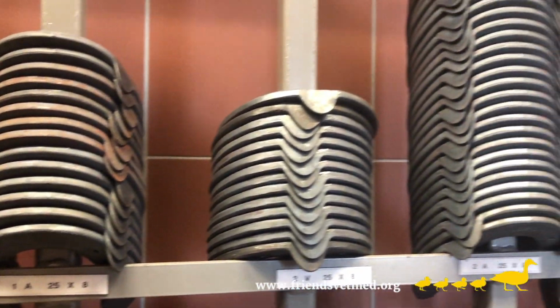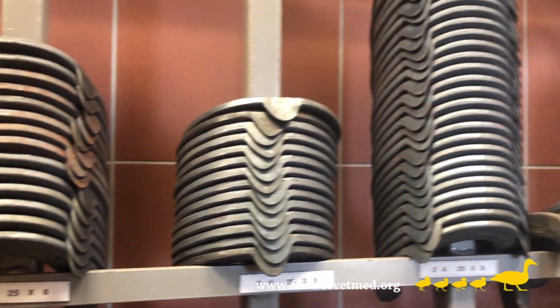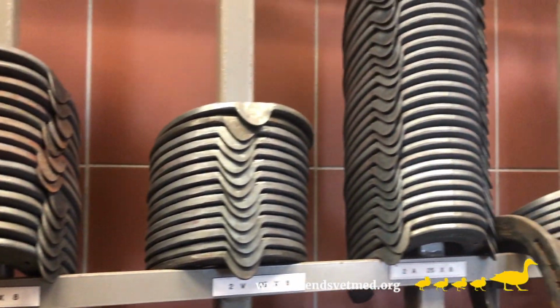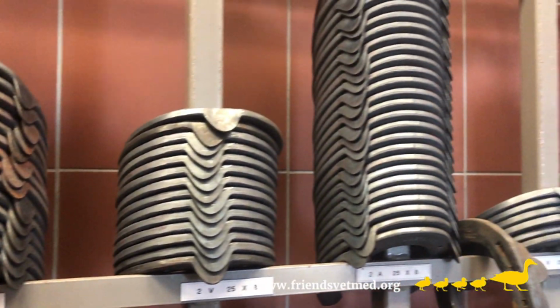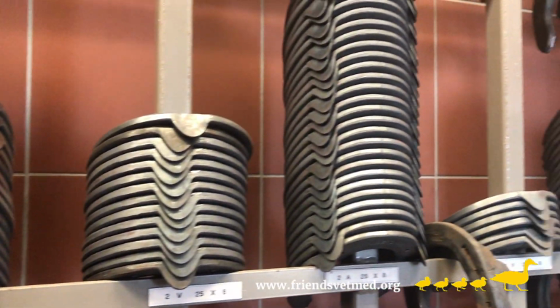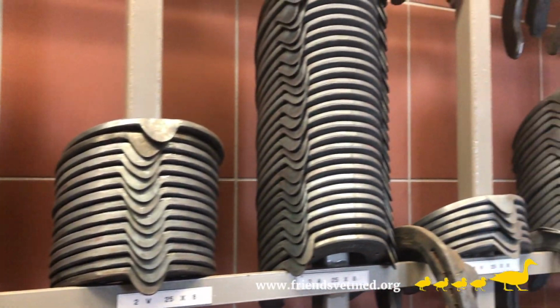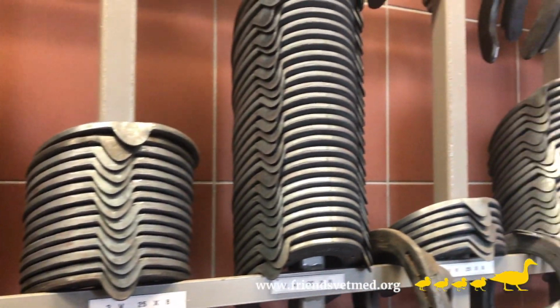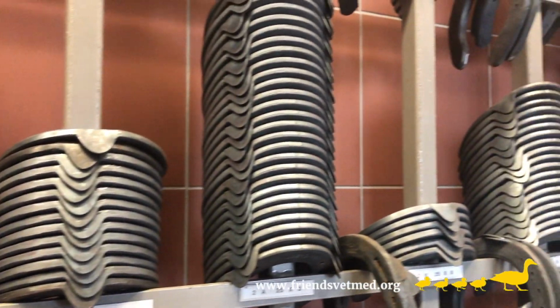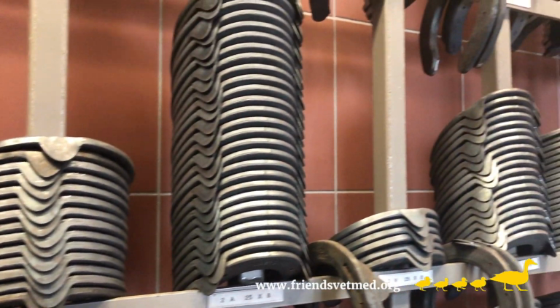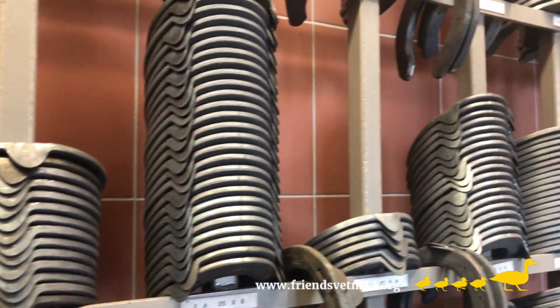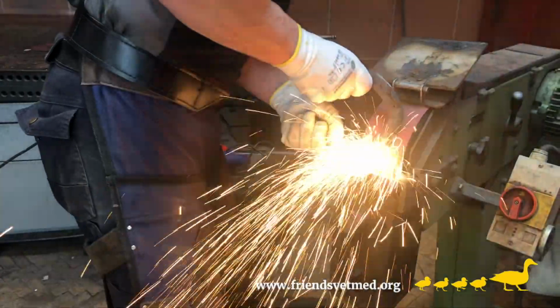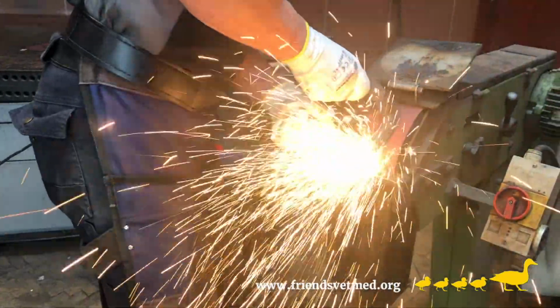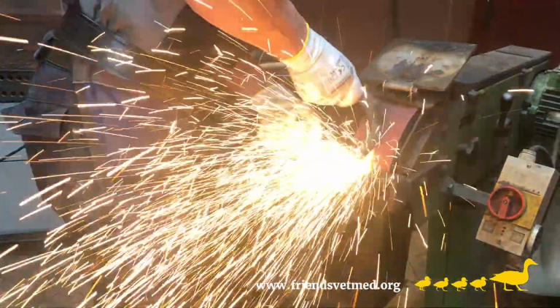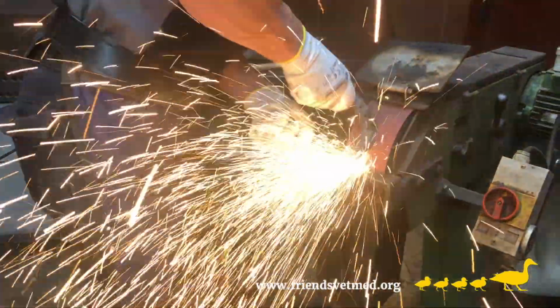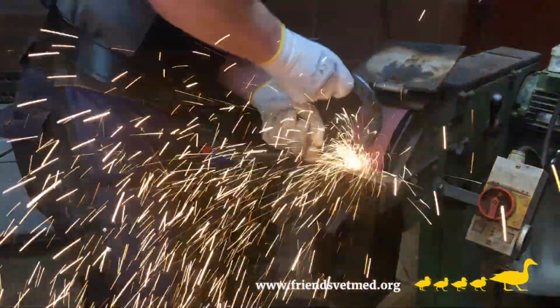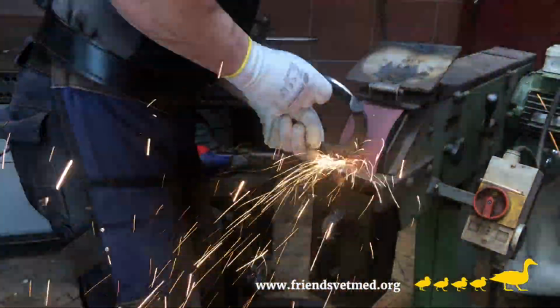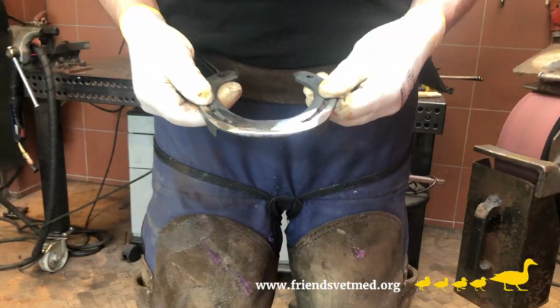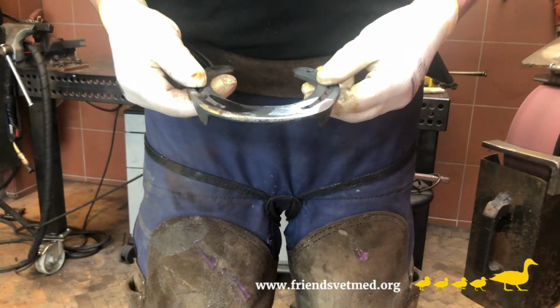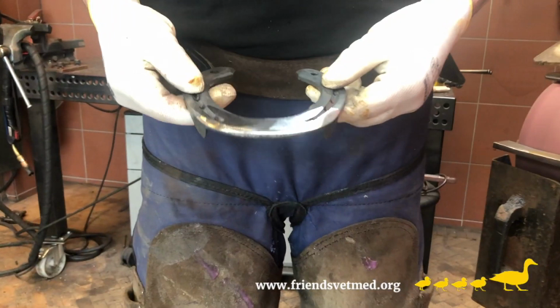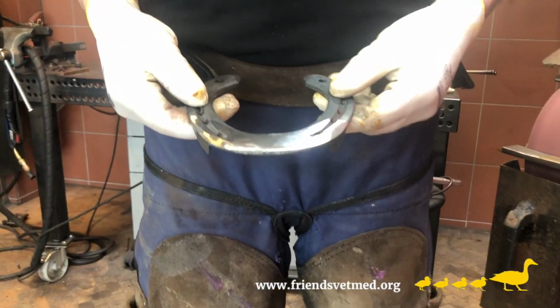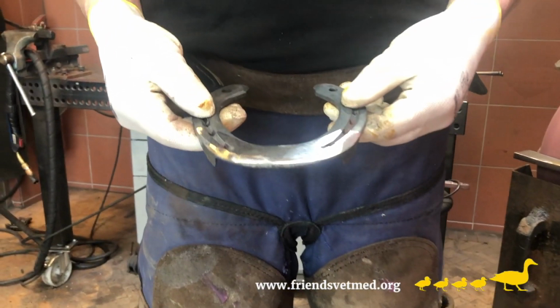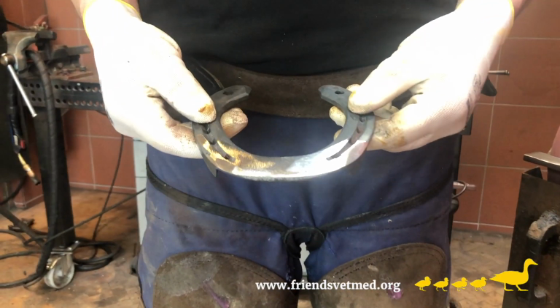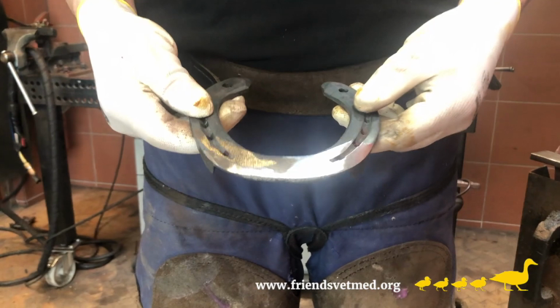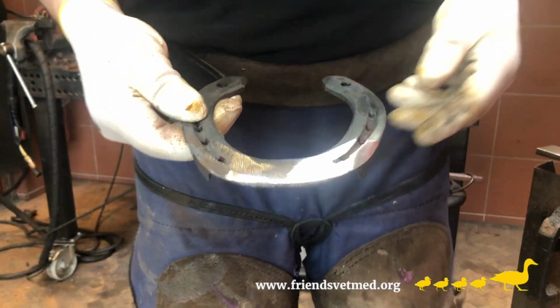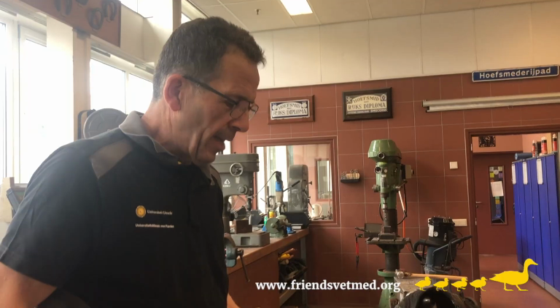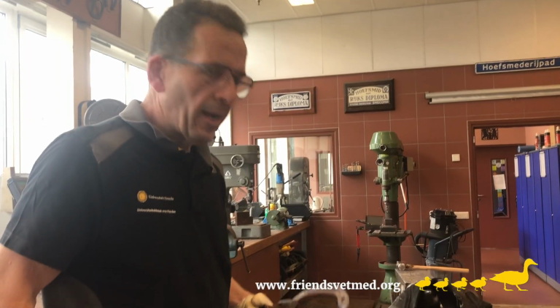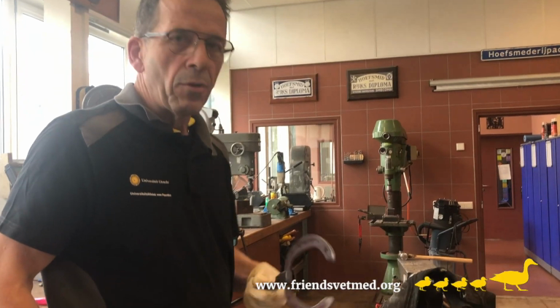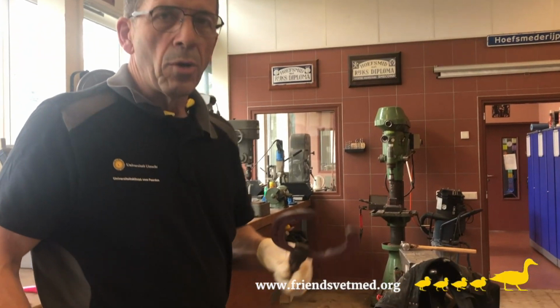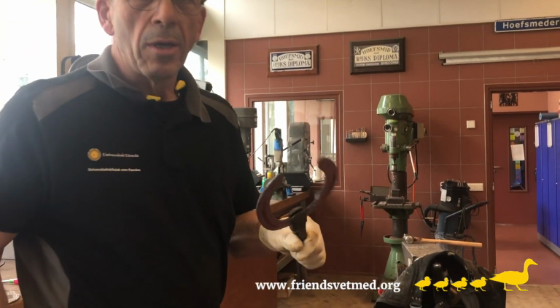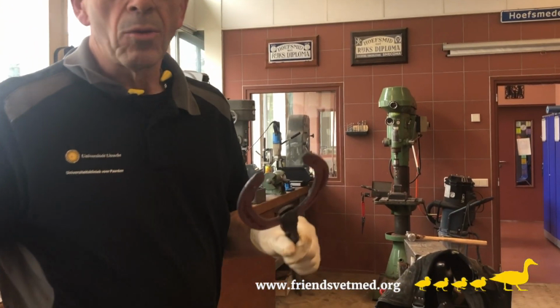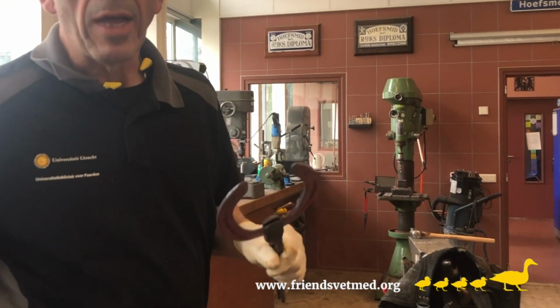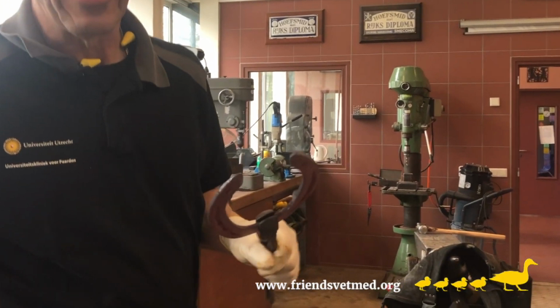Traditional horseshoes are heavy, they might be slippery, and they don't provide any cushioning of the feet.